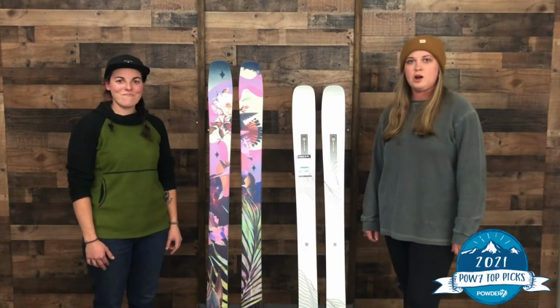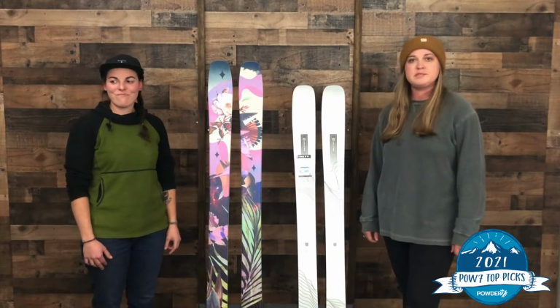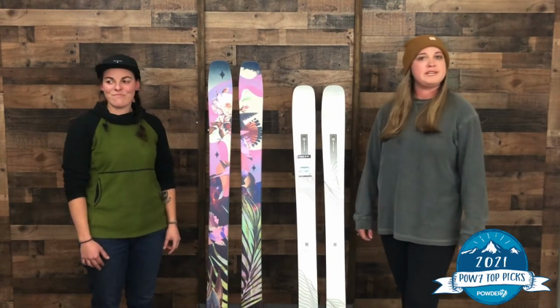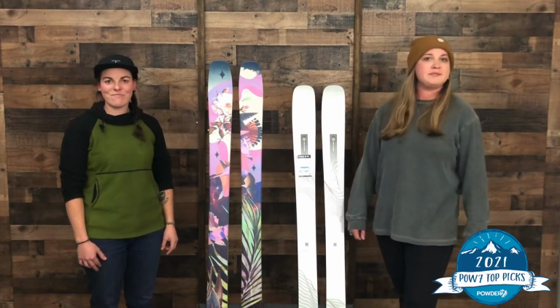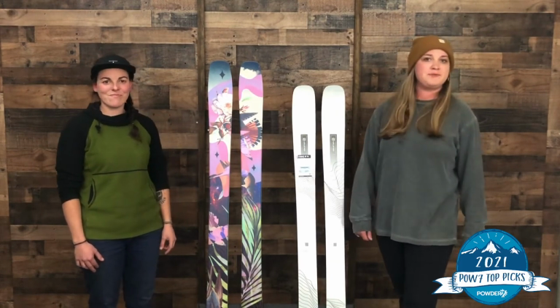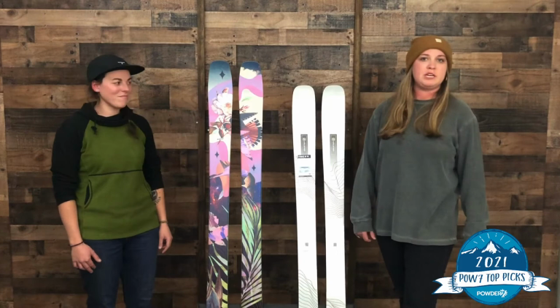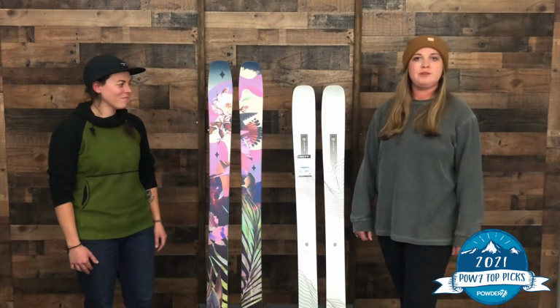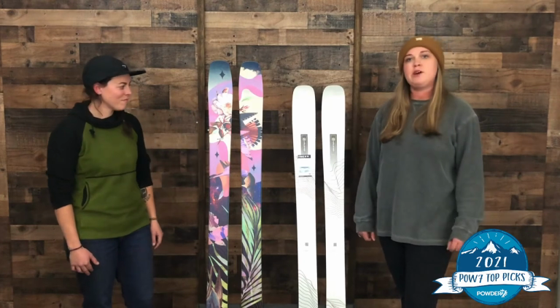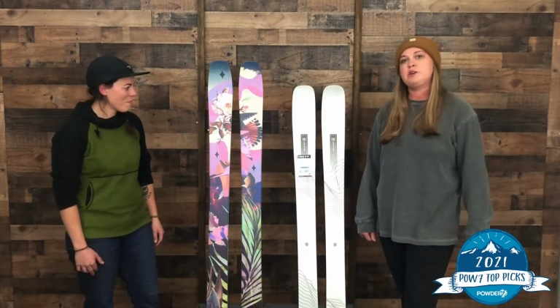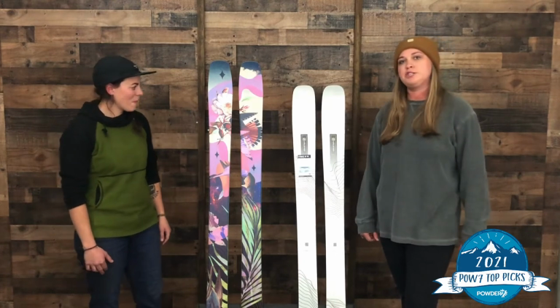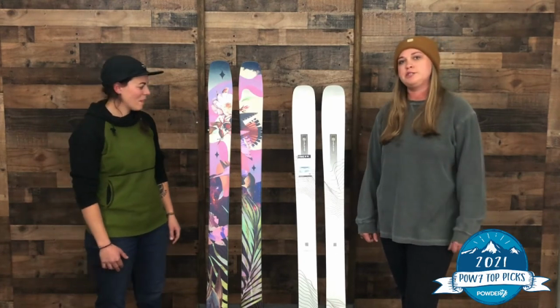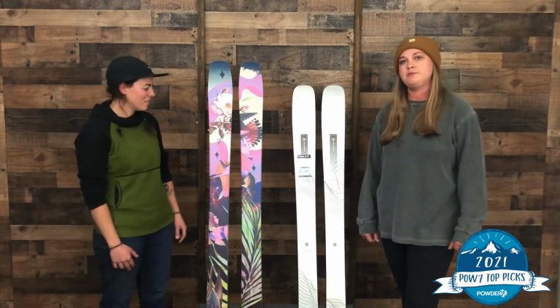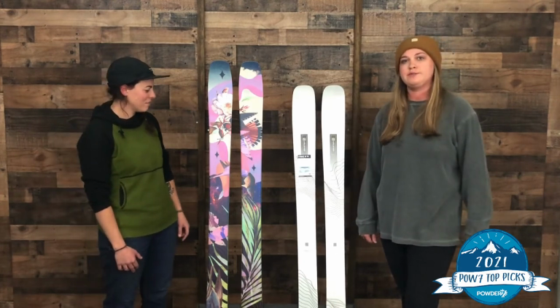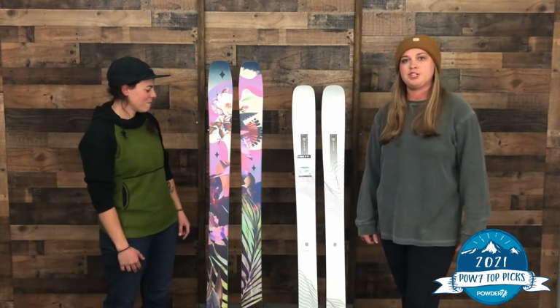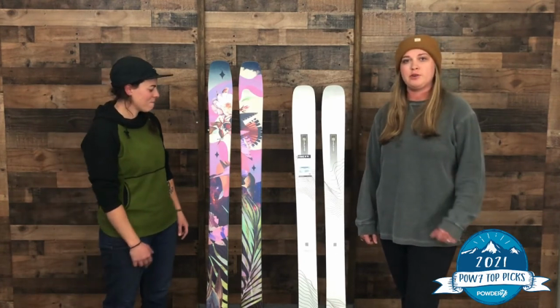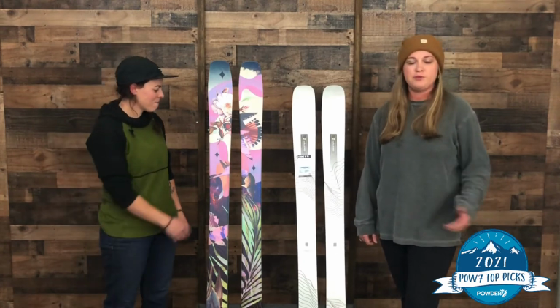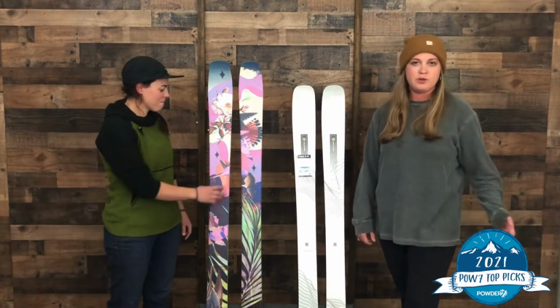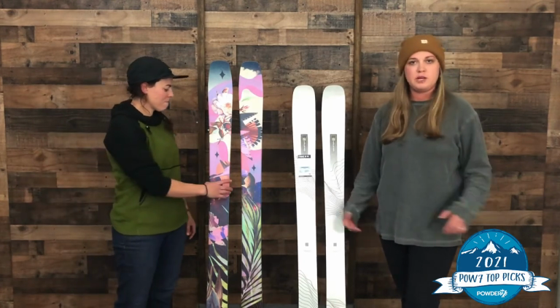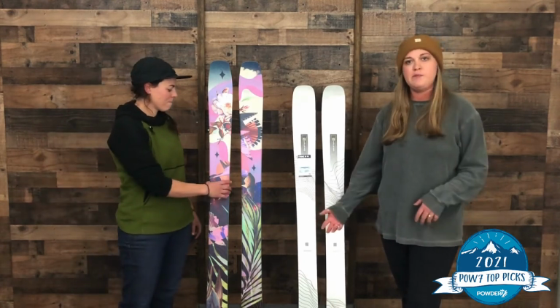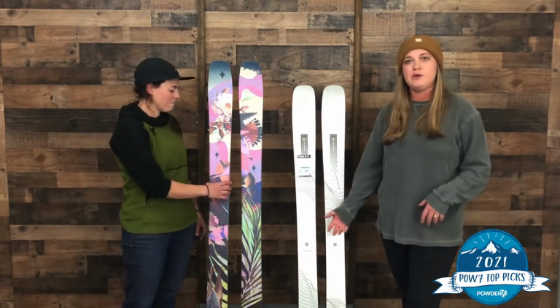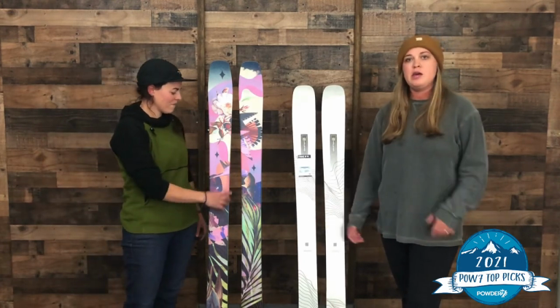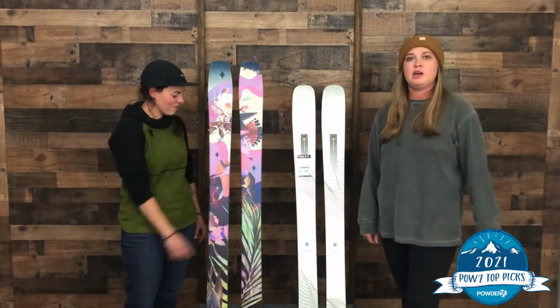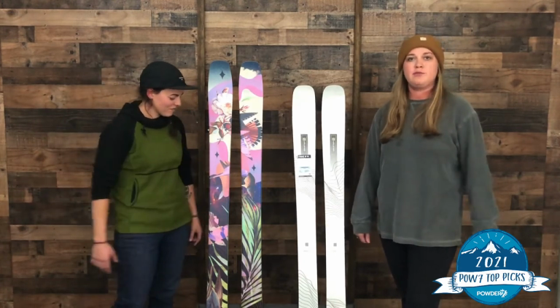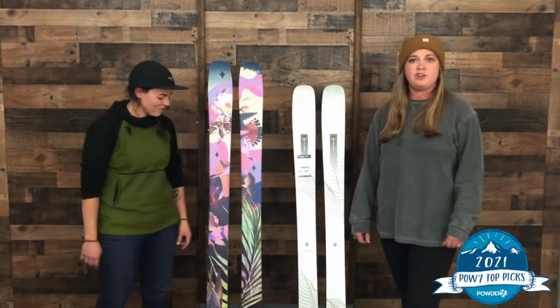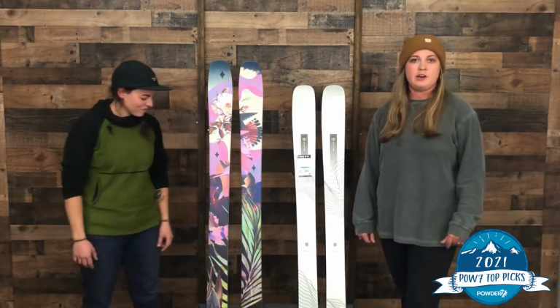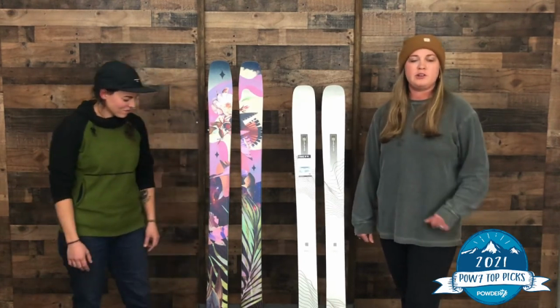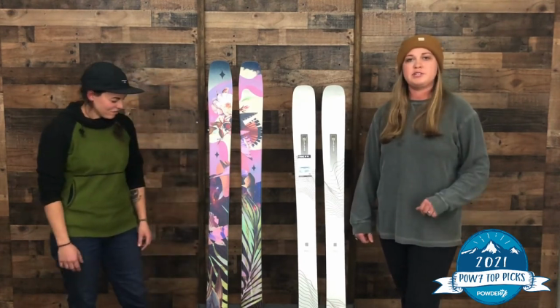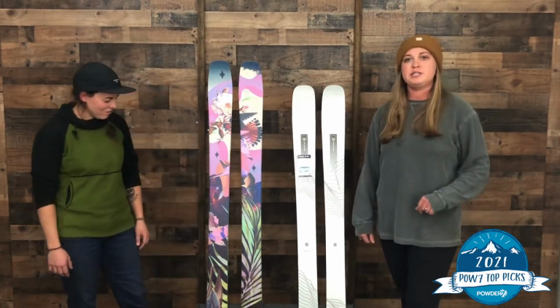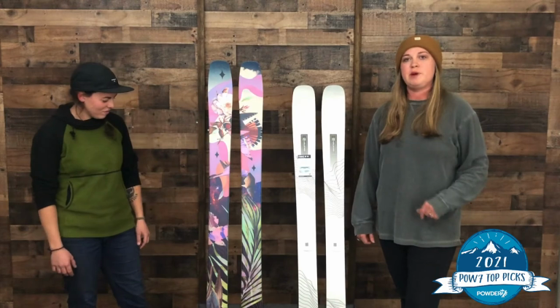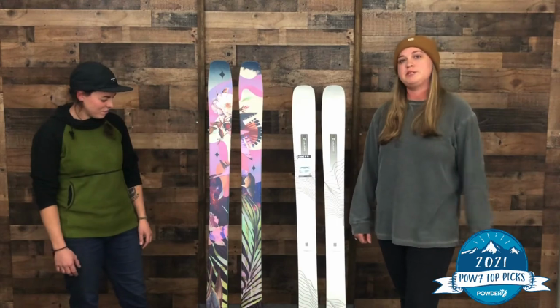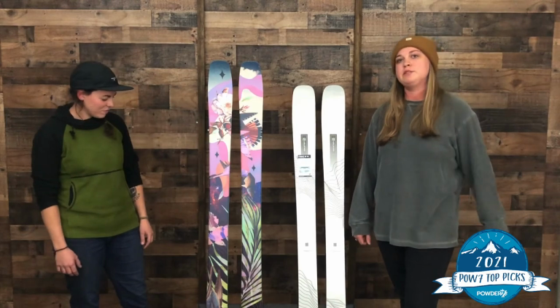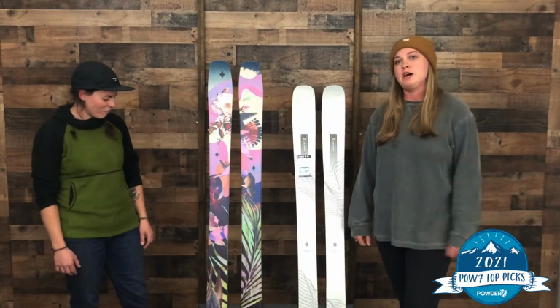Thanks so much for watching. If you have any questions, definitely give us a shout on the phone or via email, and definitely check out our other skis at Powder7.com.